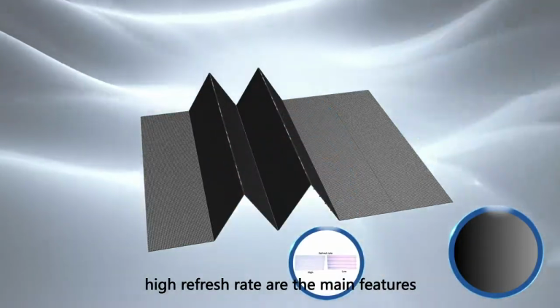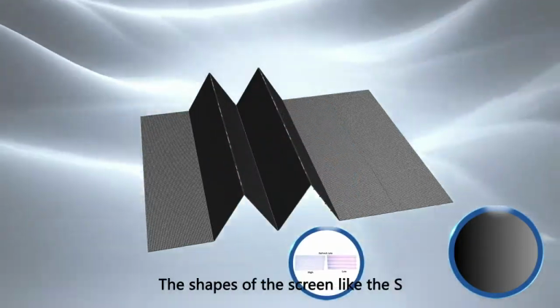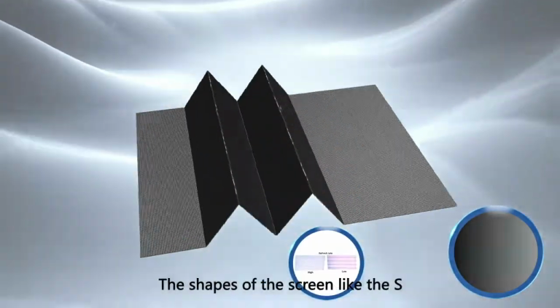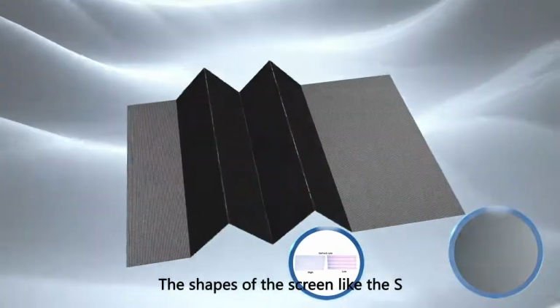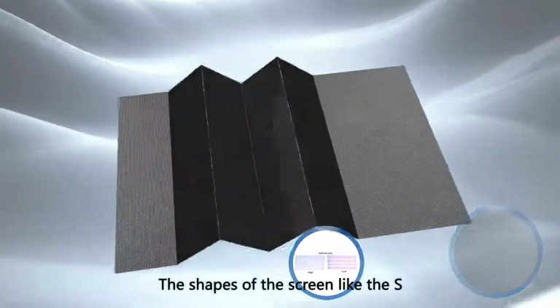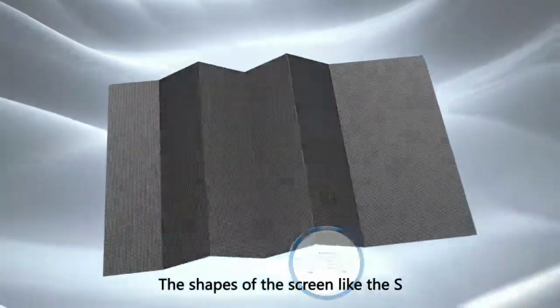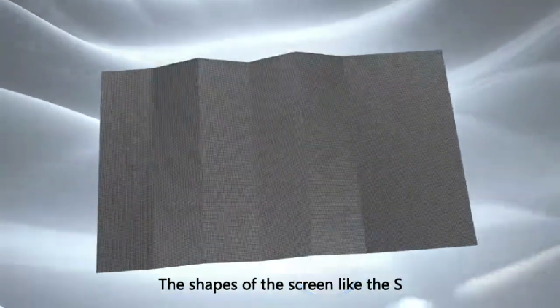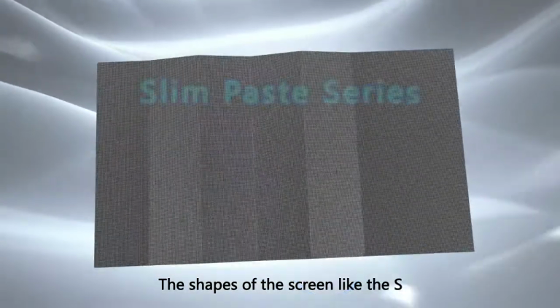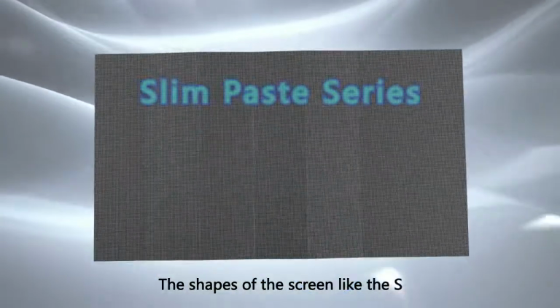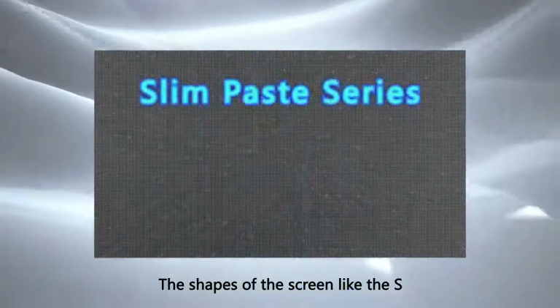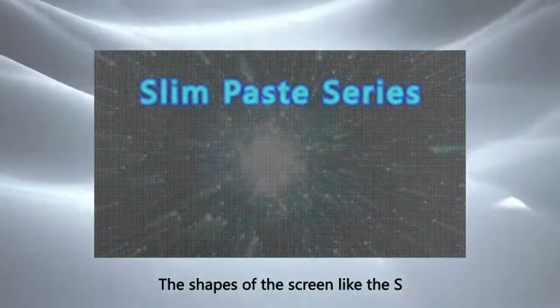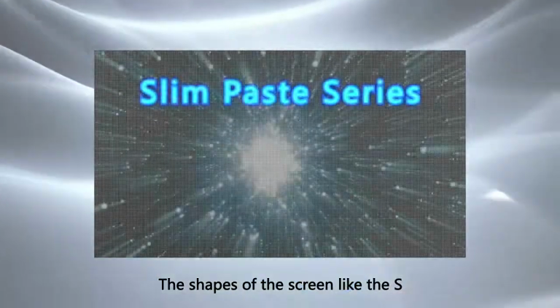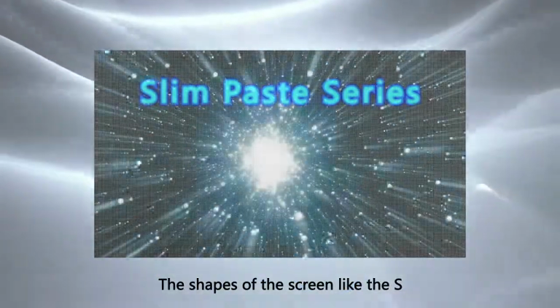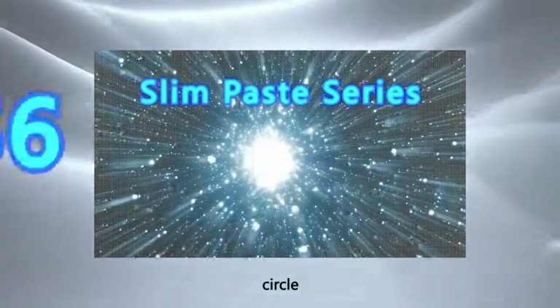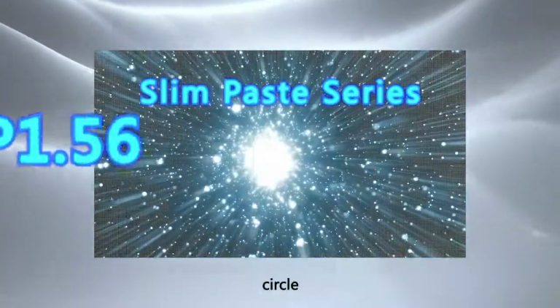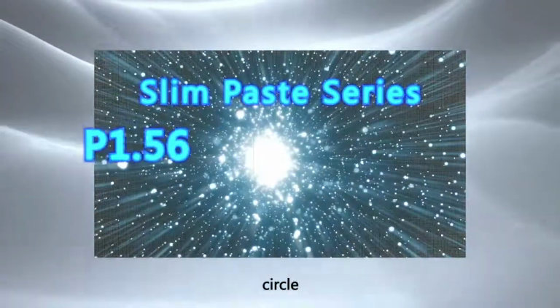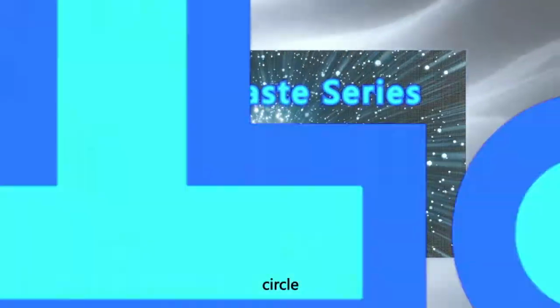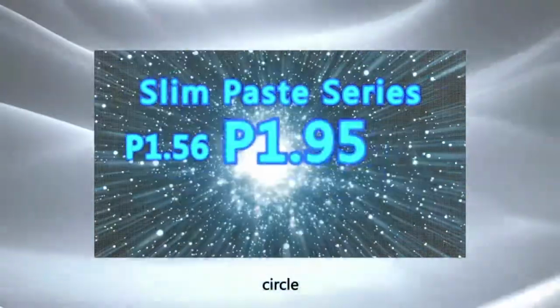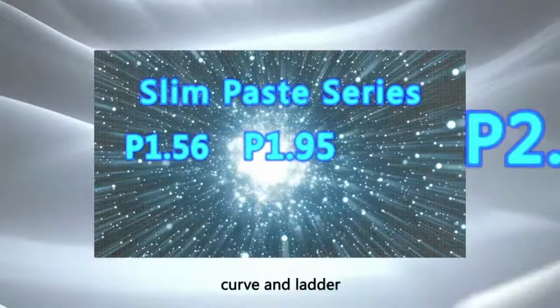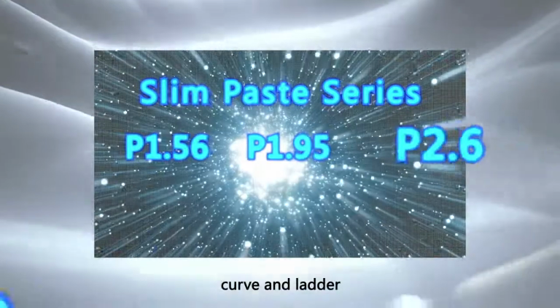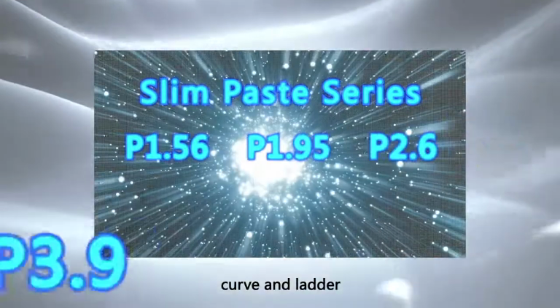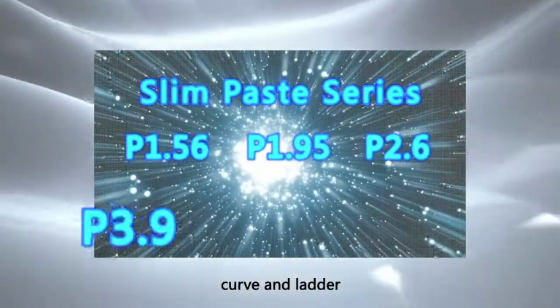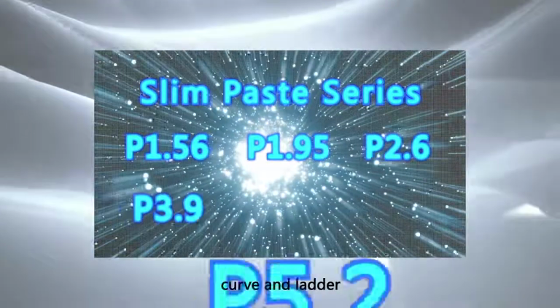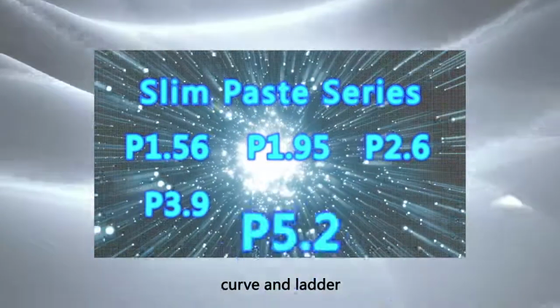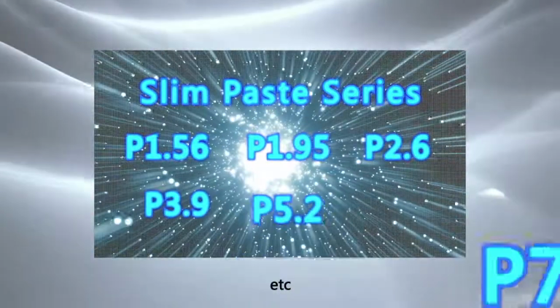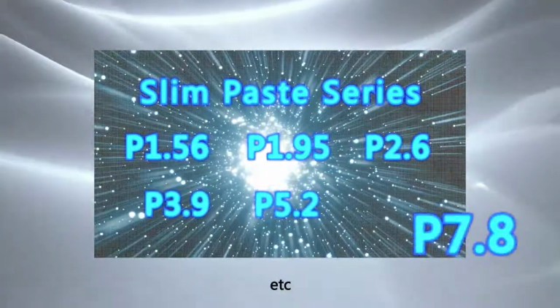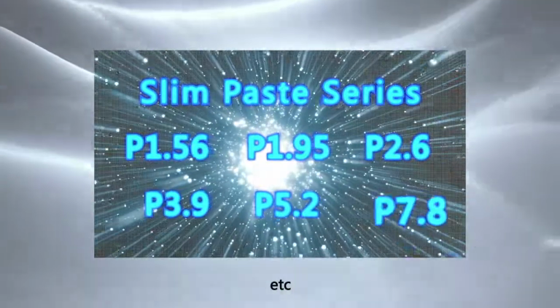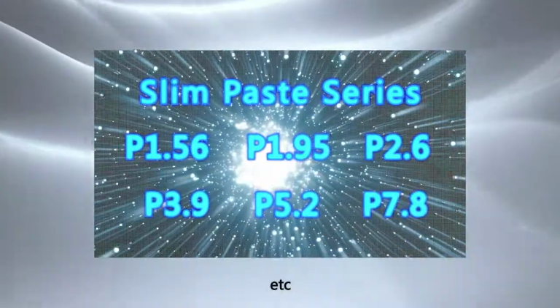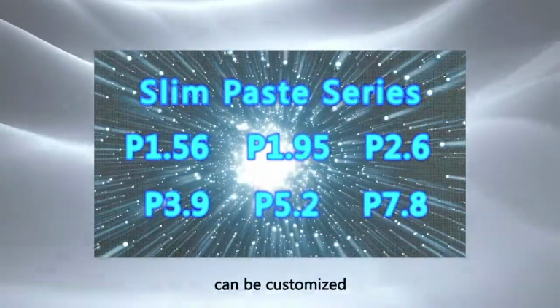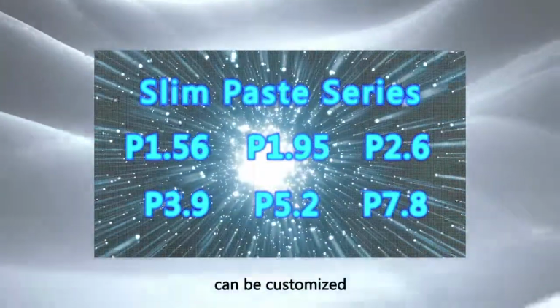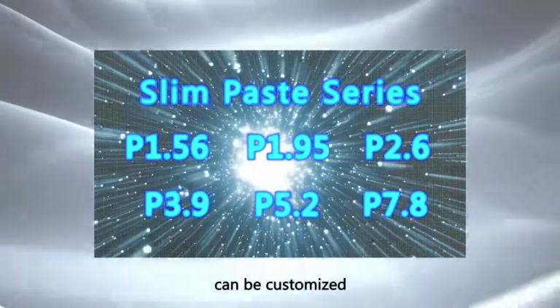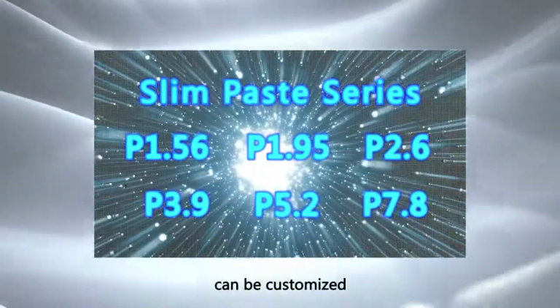The shapes of the screen — like the S, circle, curve, and ladder, etc. — can be customized.